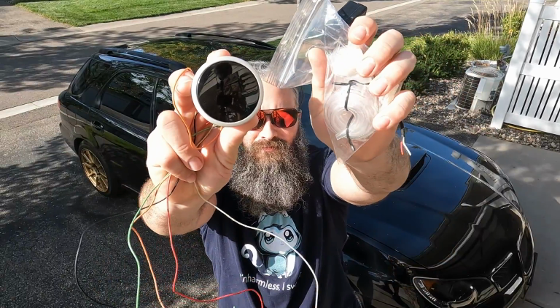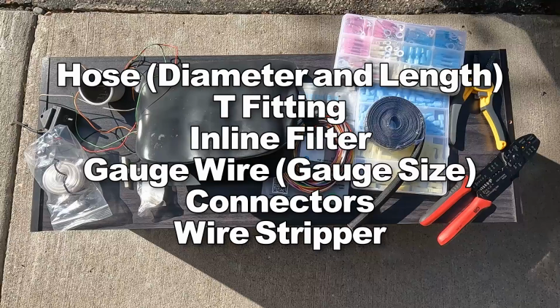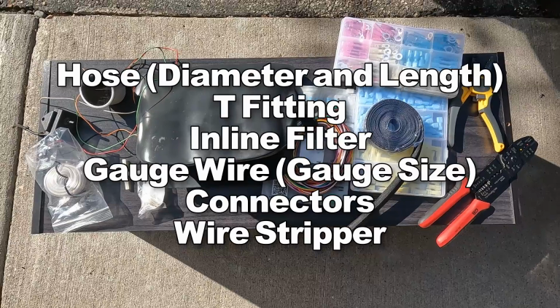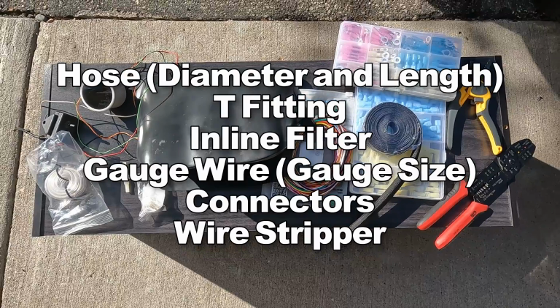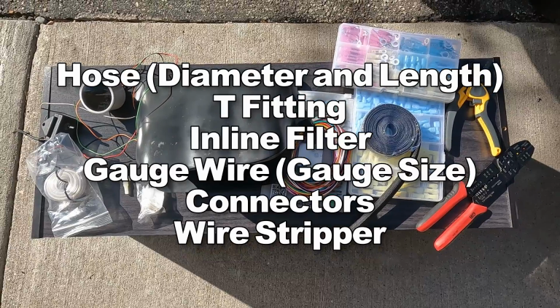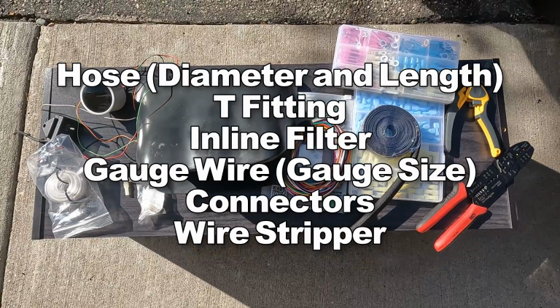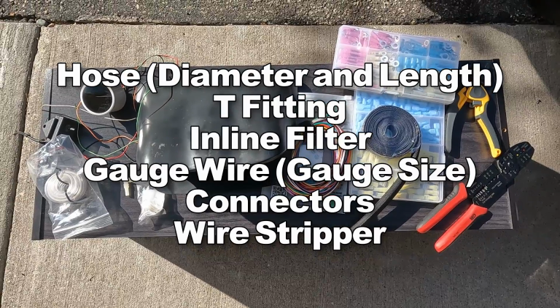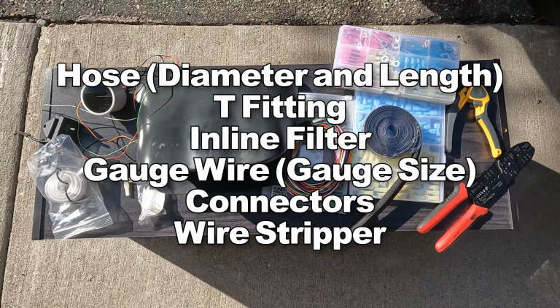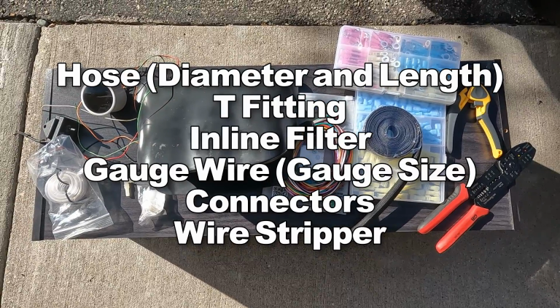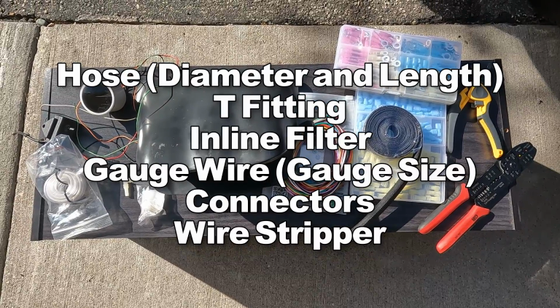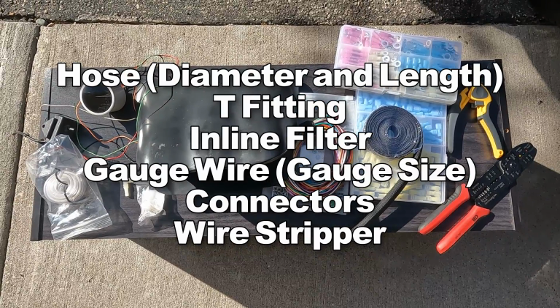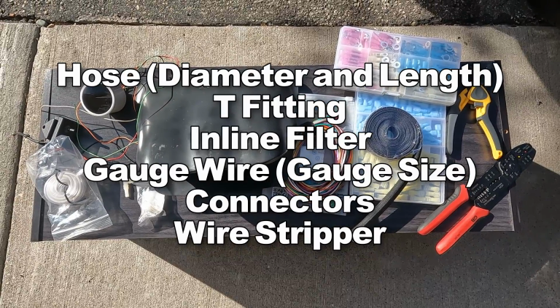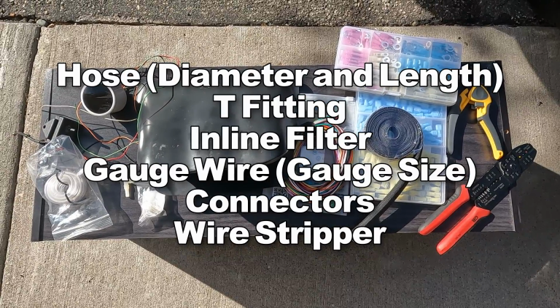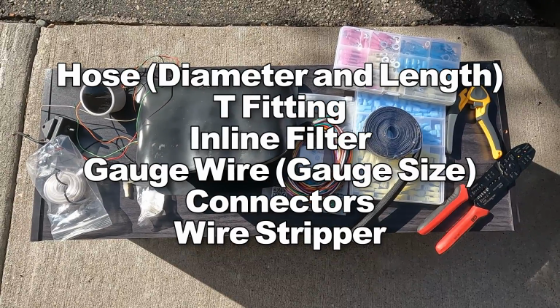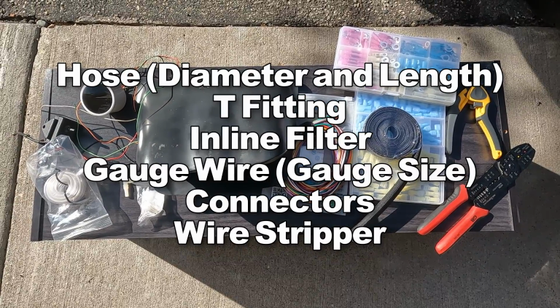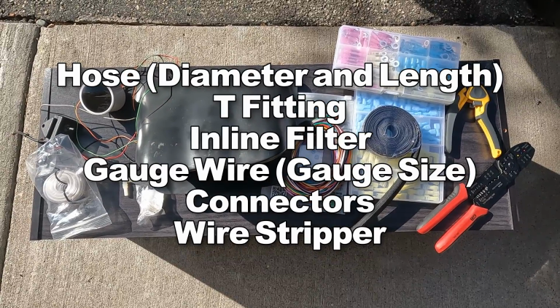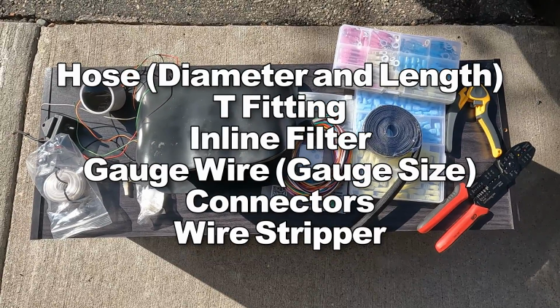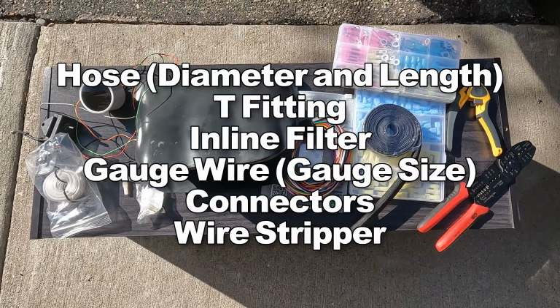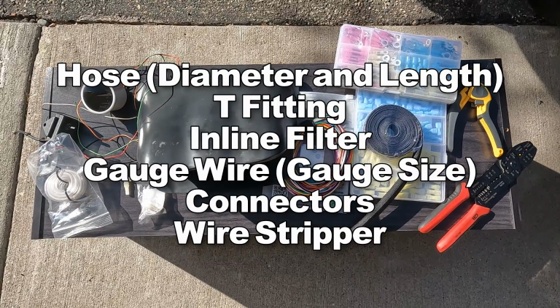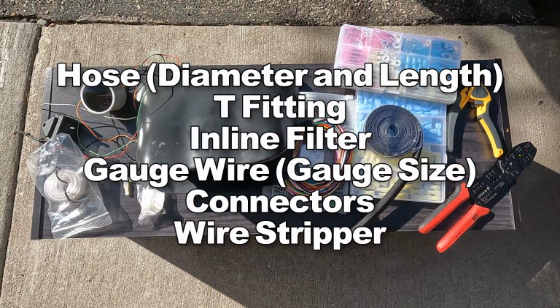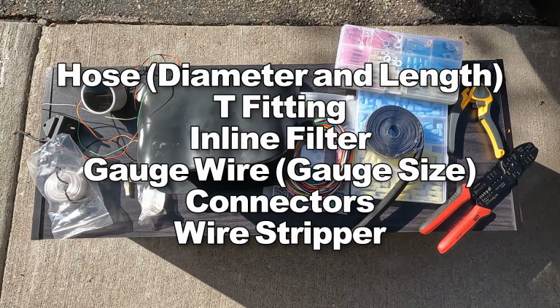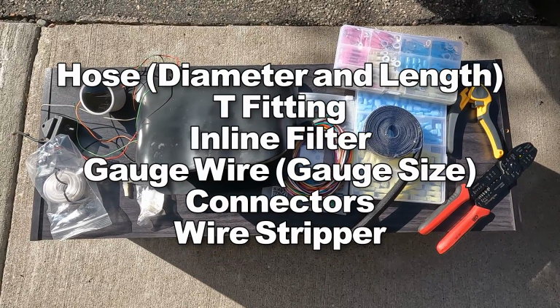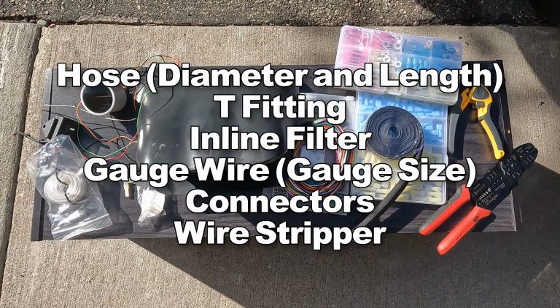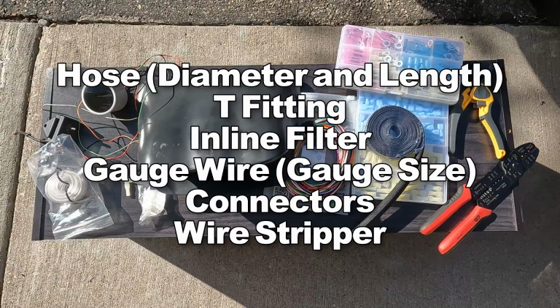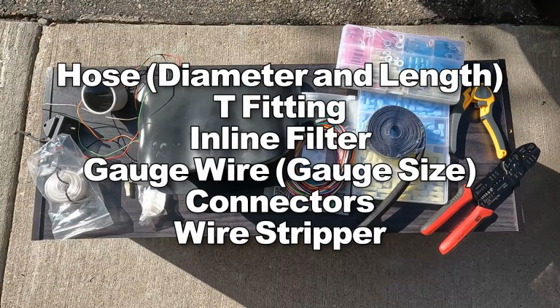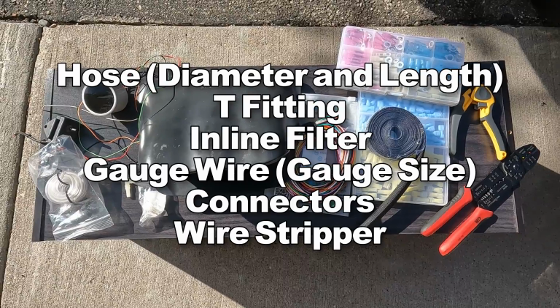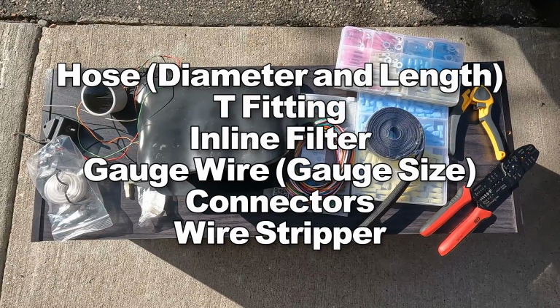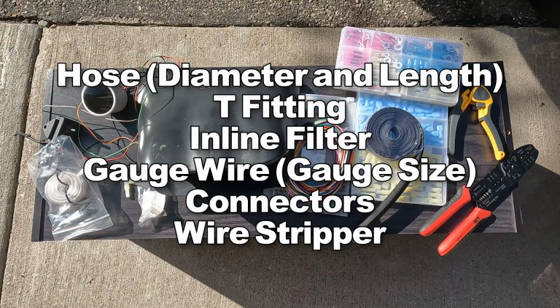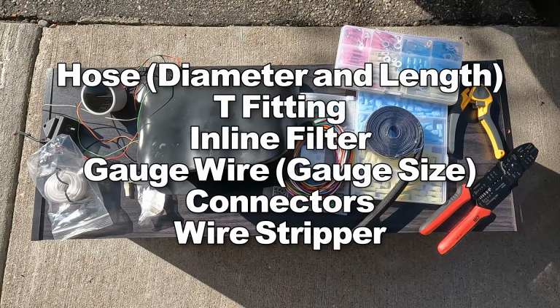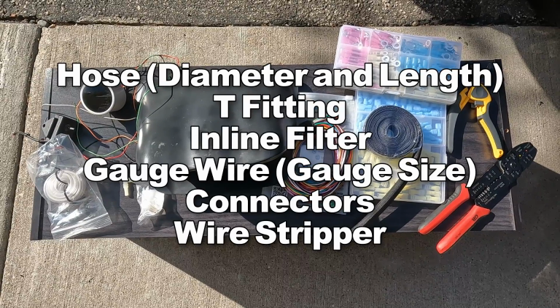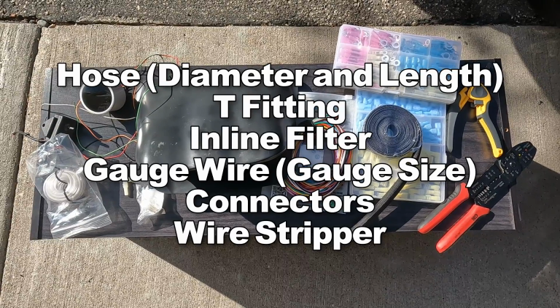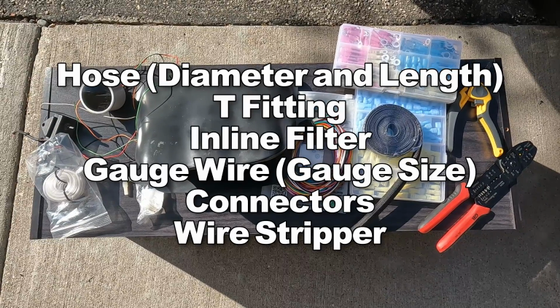For today's install, you'll need a boost gauge, something to hold it in, a boost sender unit, and everything else listed on this screen.